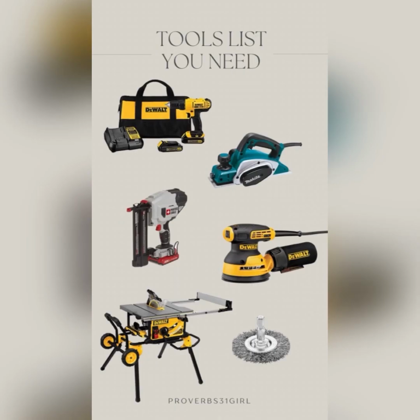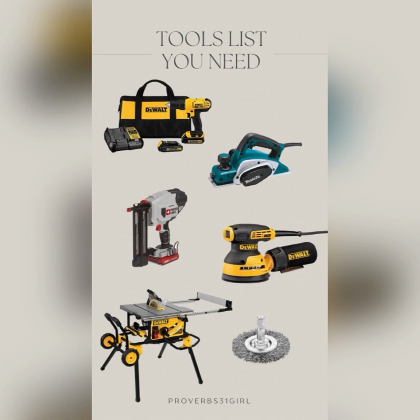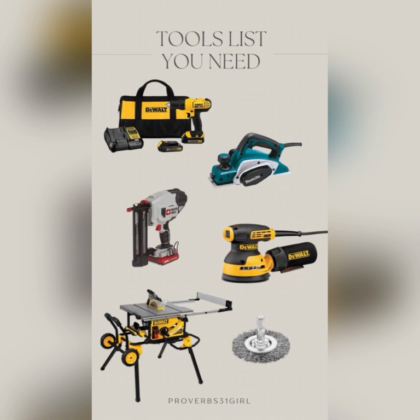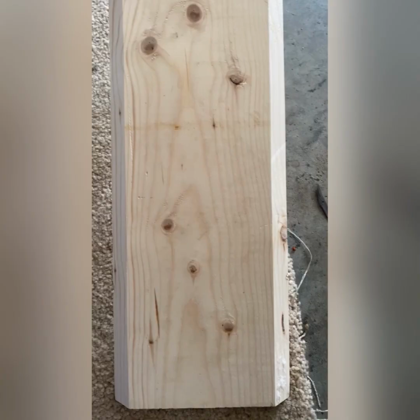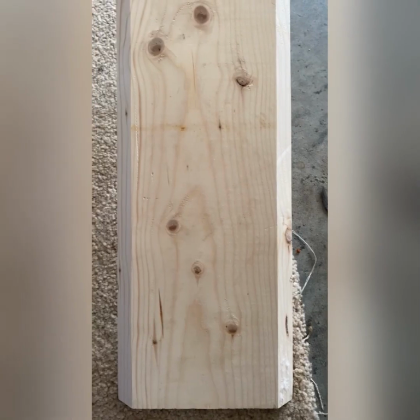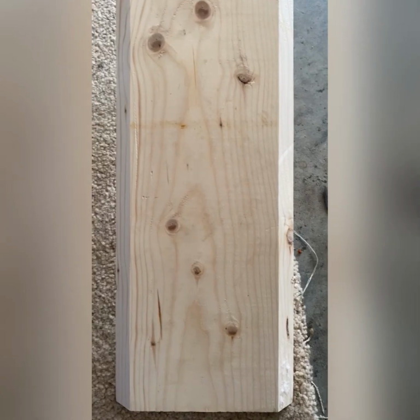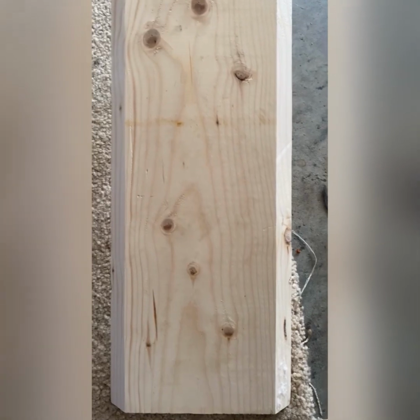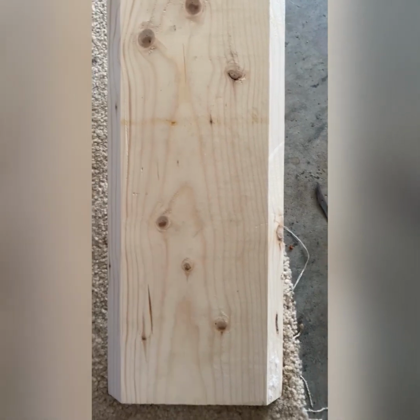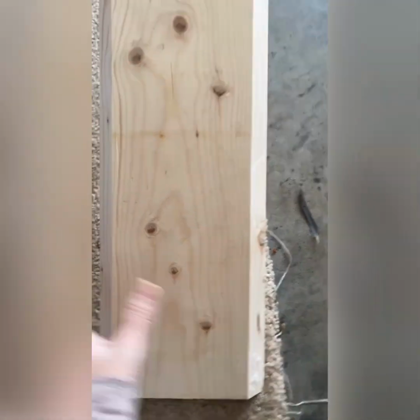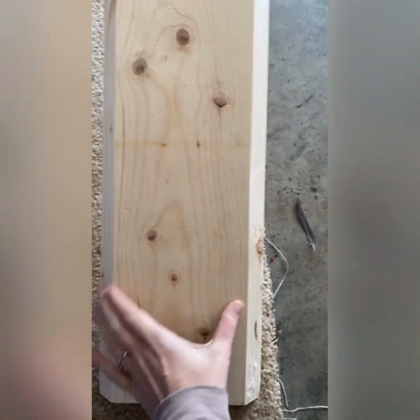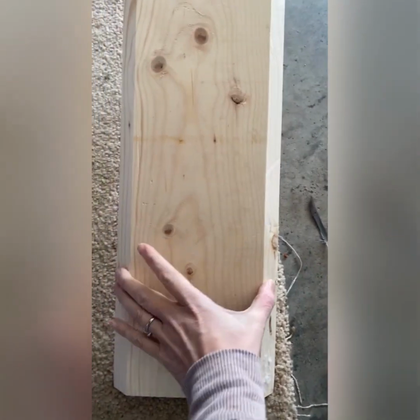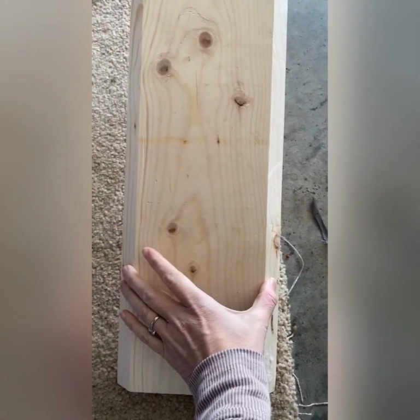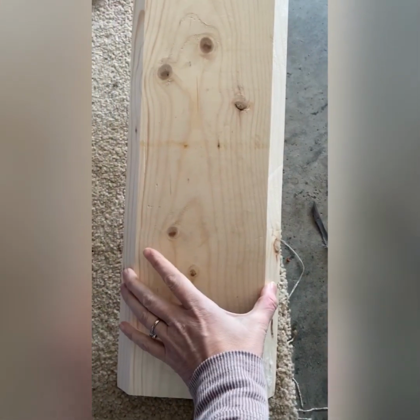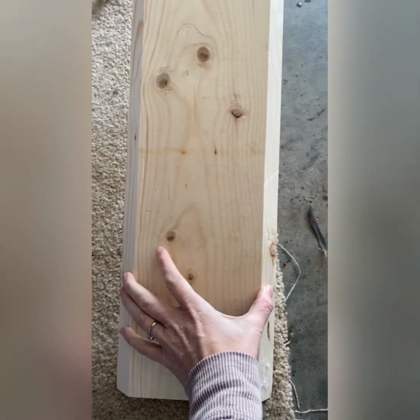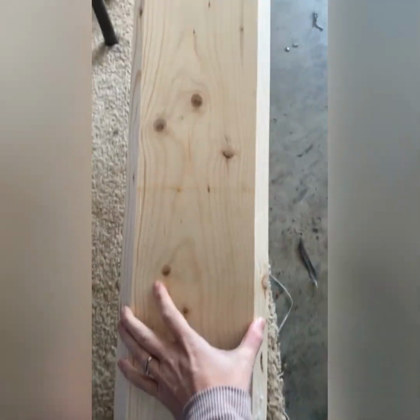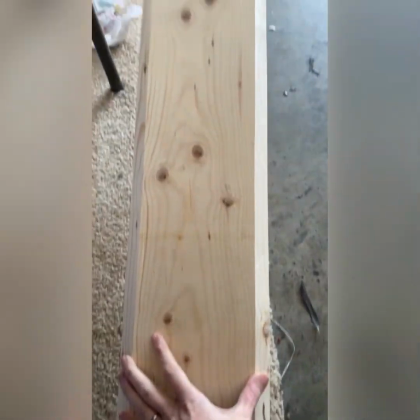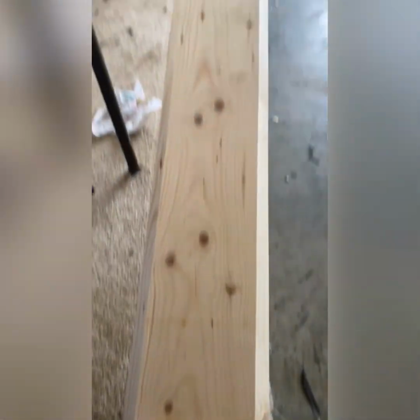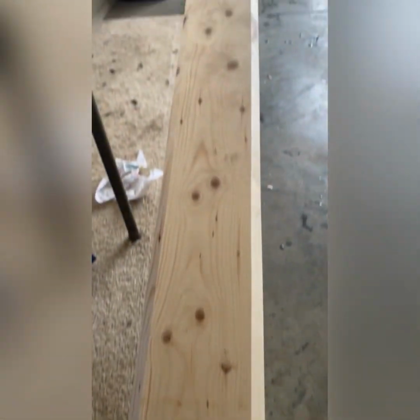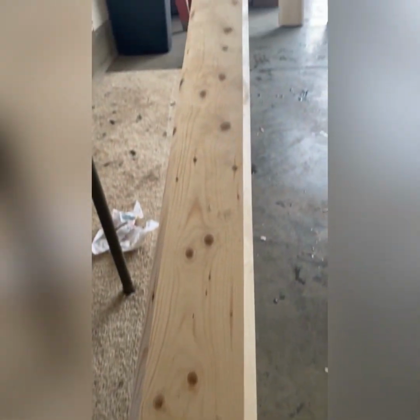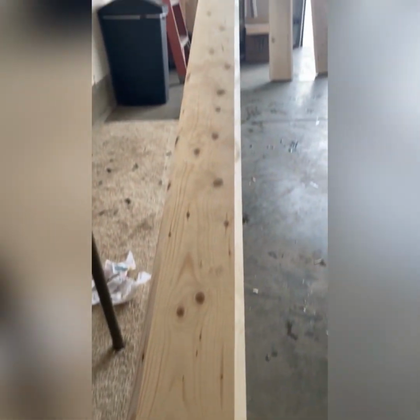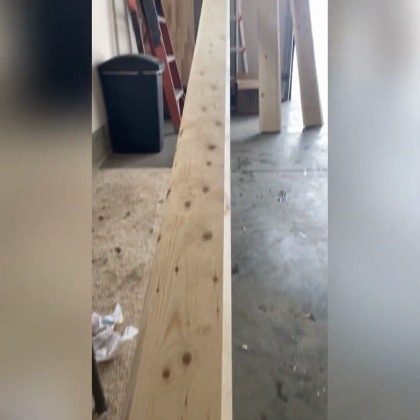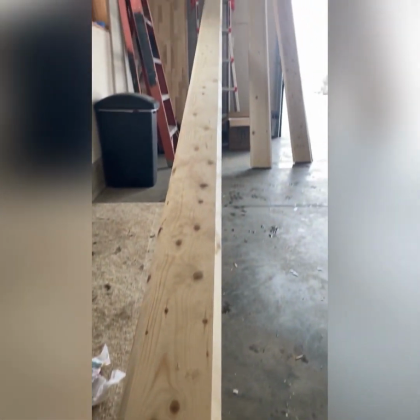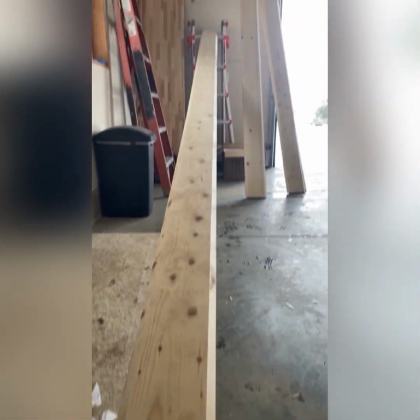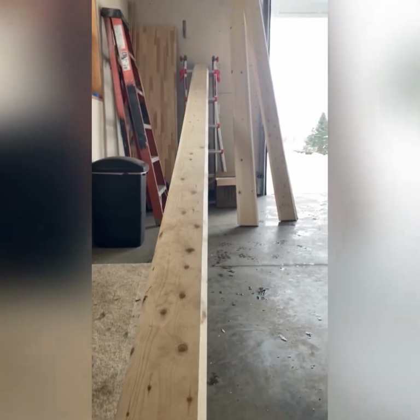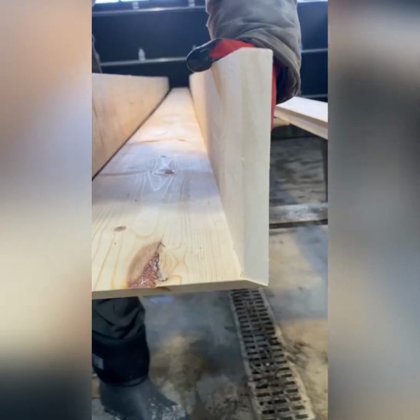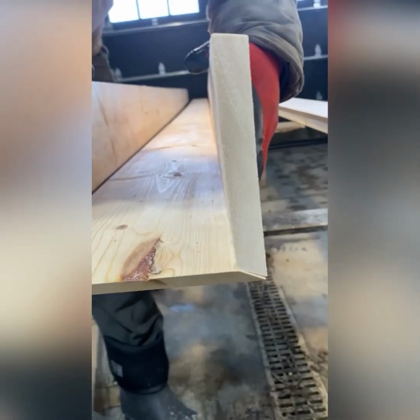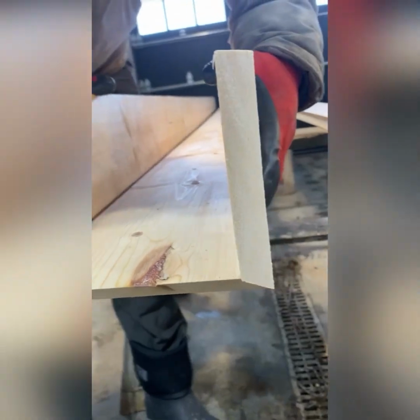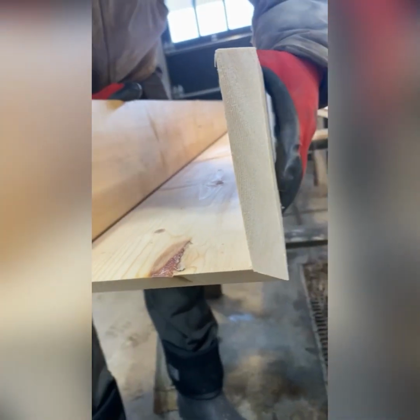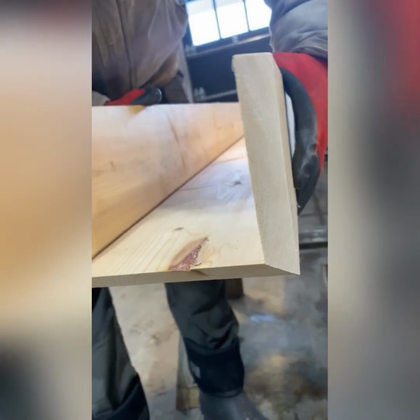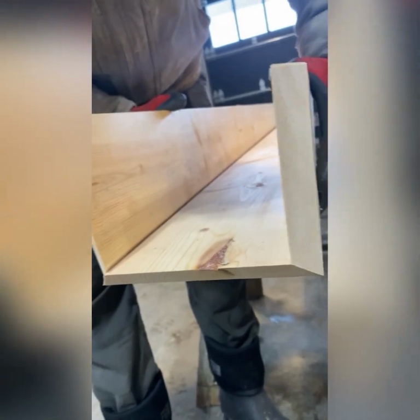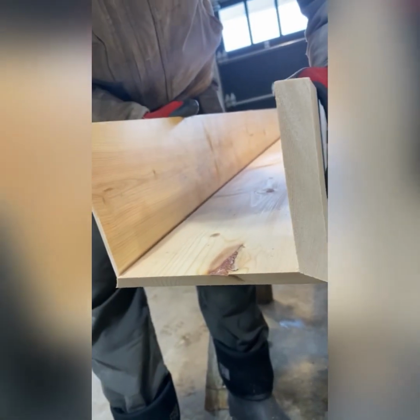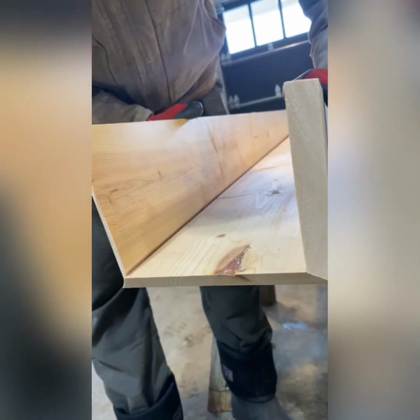The first step is to take a table saw and cut 45 degree angles into your bottom board and then into your side boards. This will create a really nice snug fit.